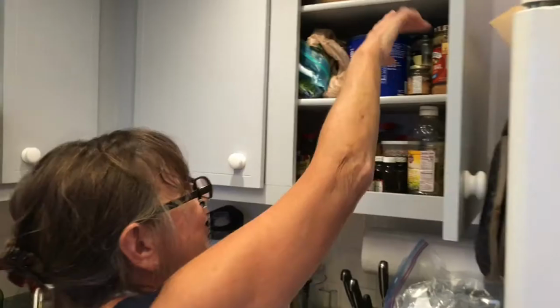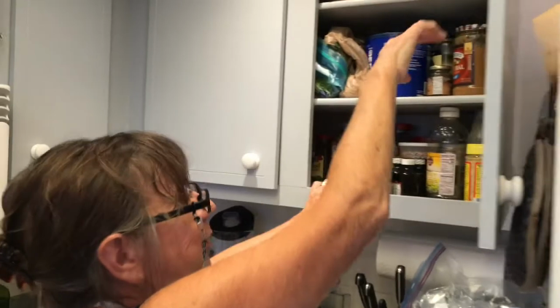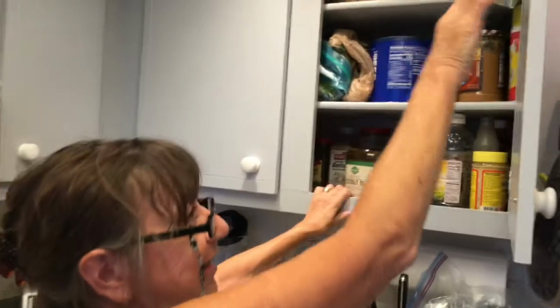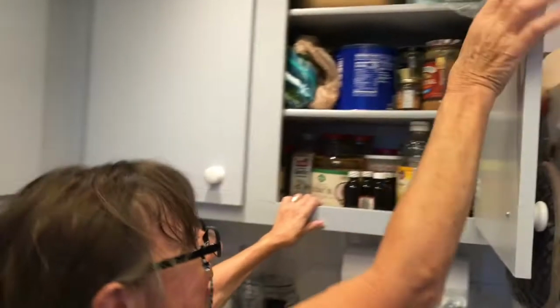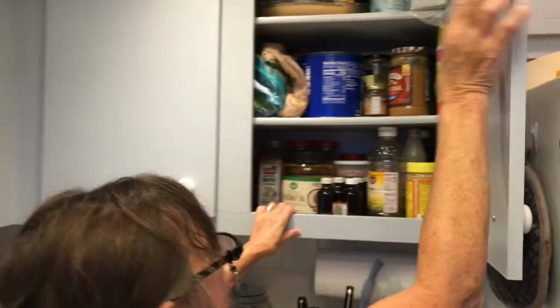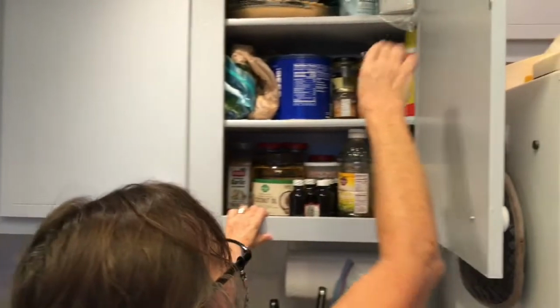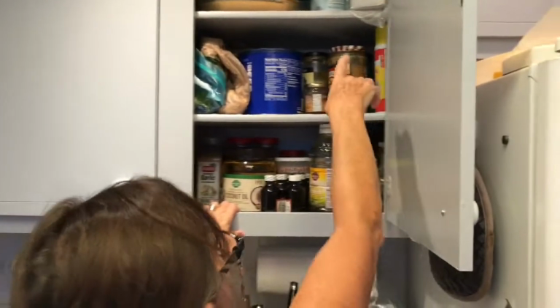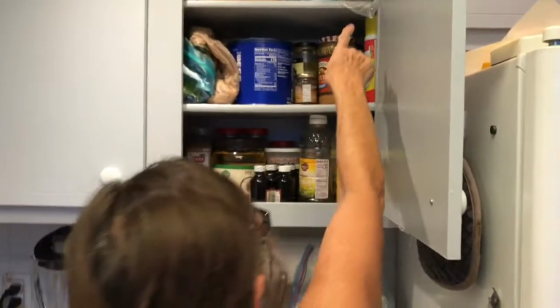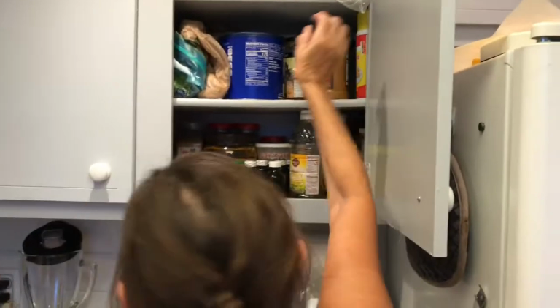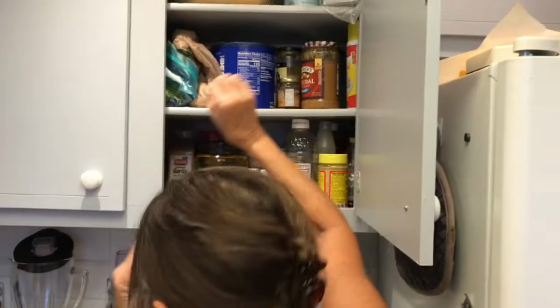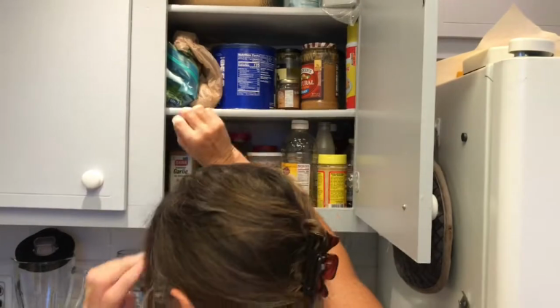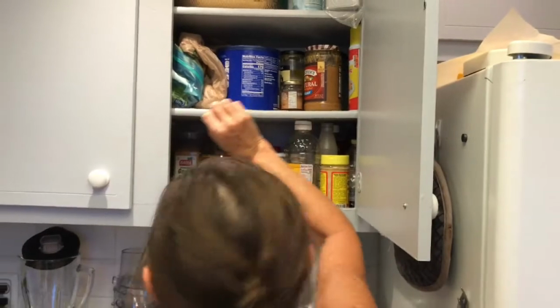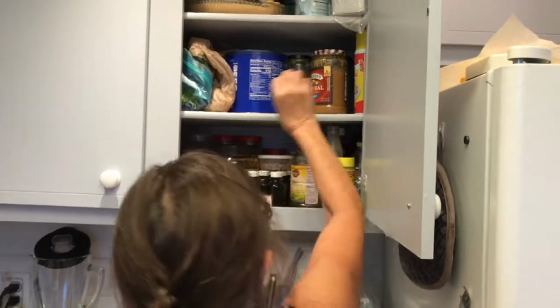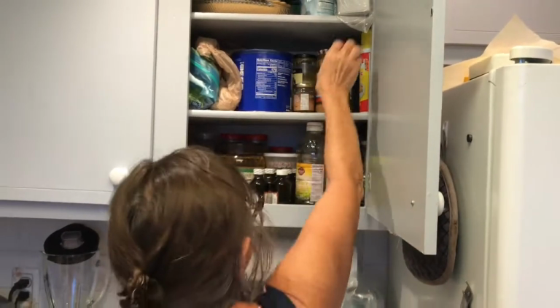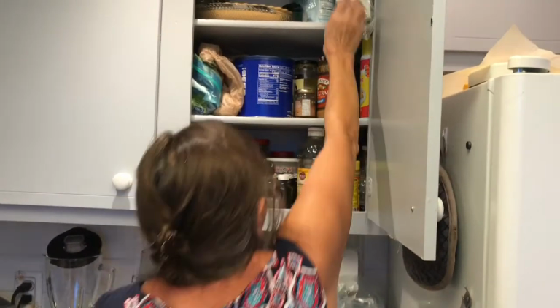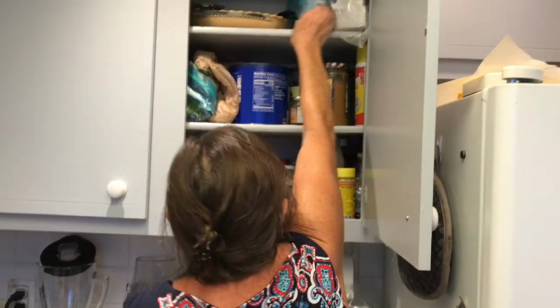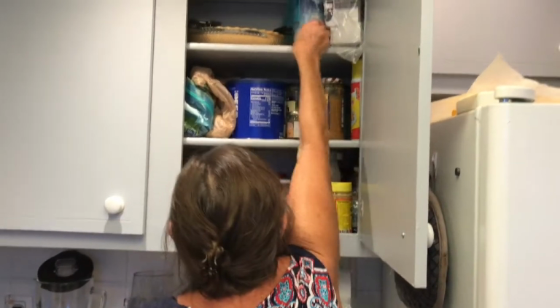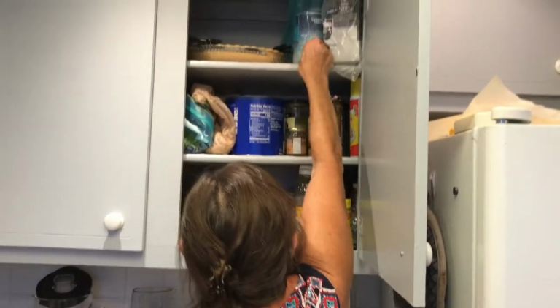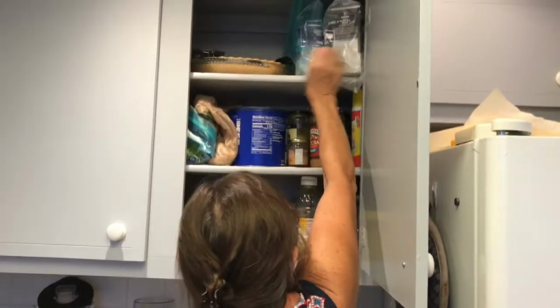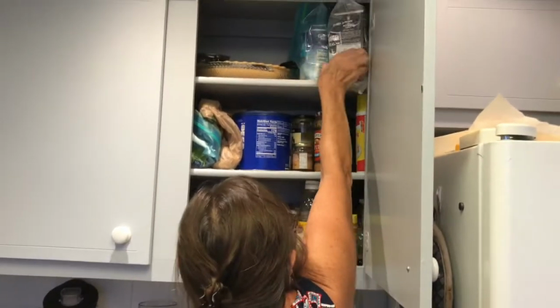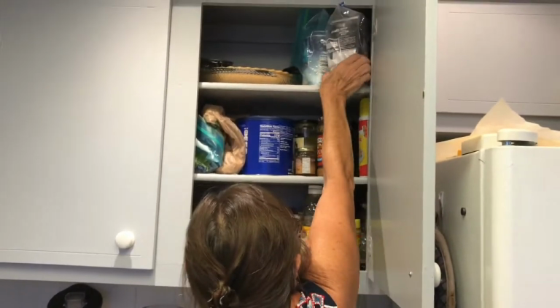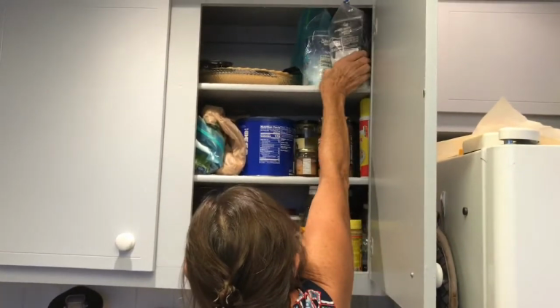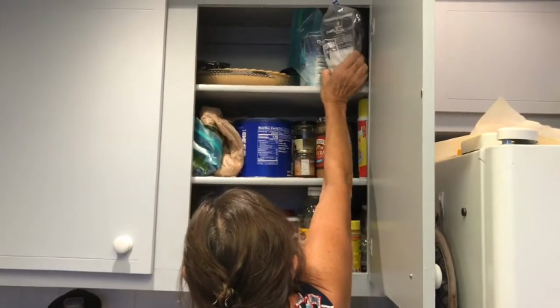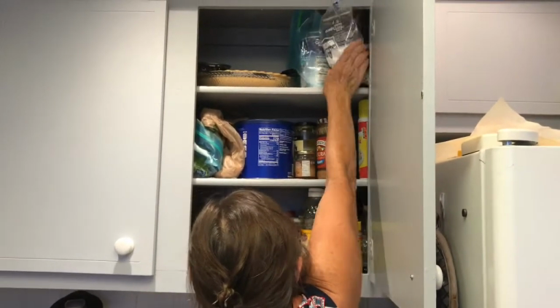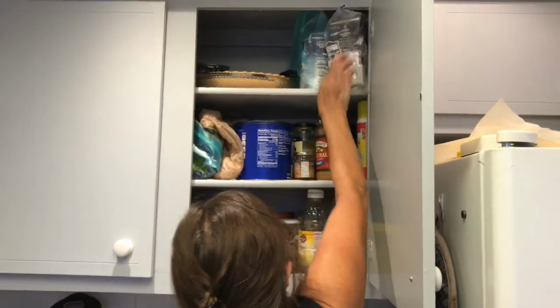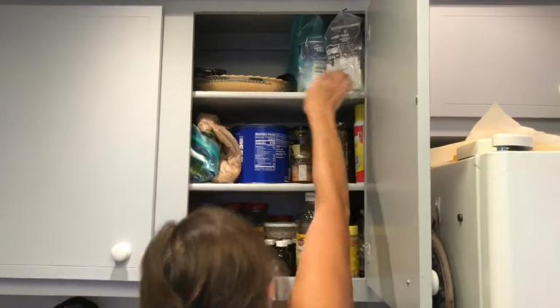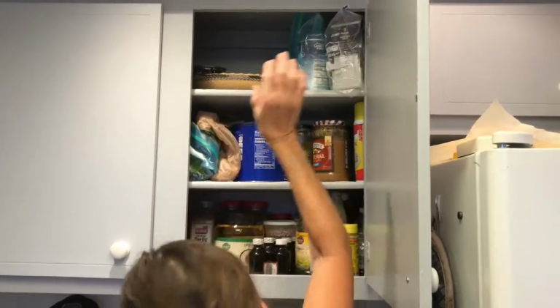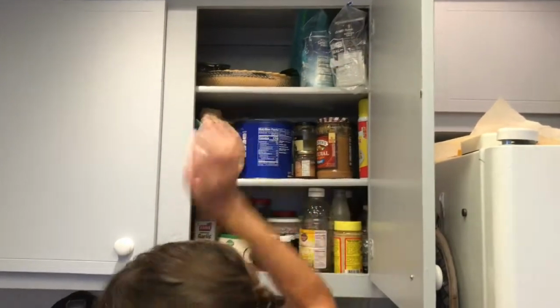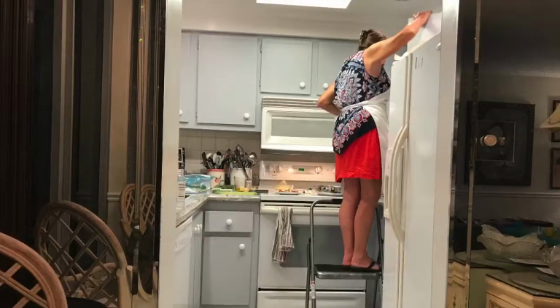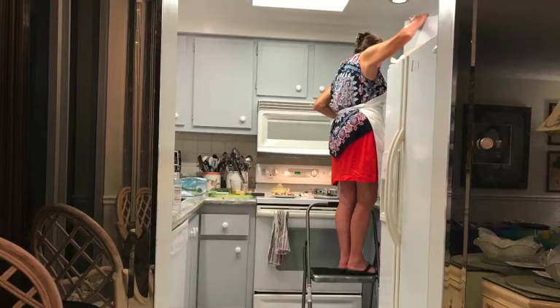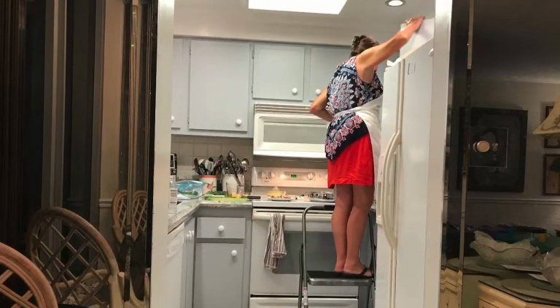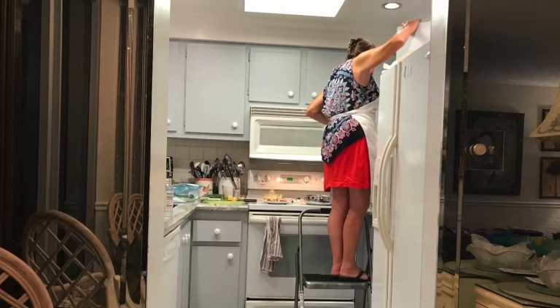Can you do it, mom? Stand on your tippy toes. I did. I can't push it in — bye bye!